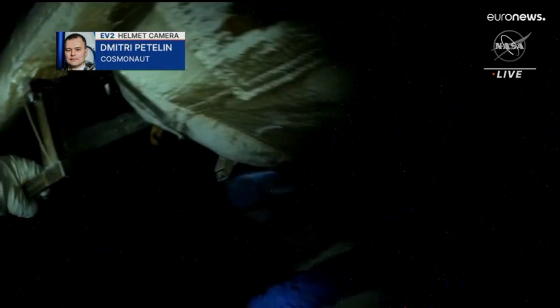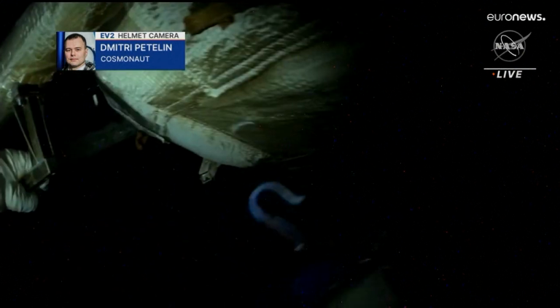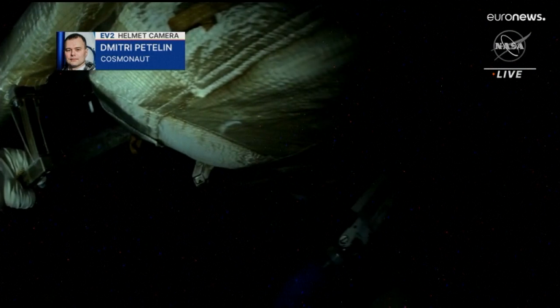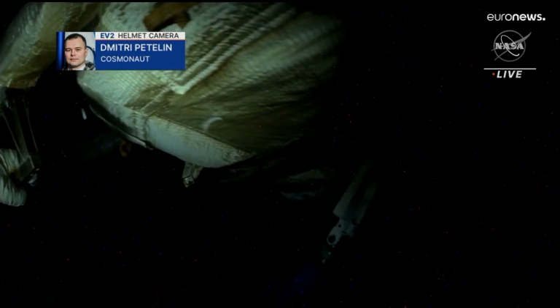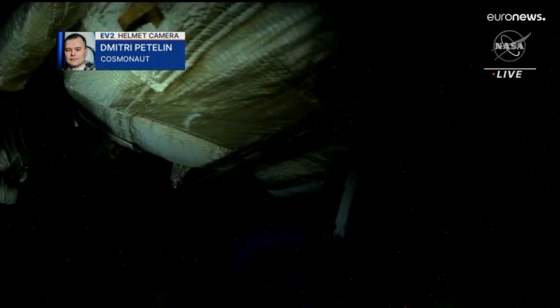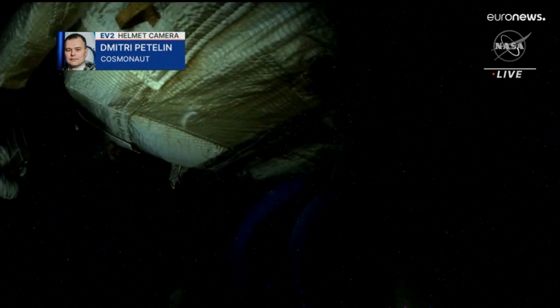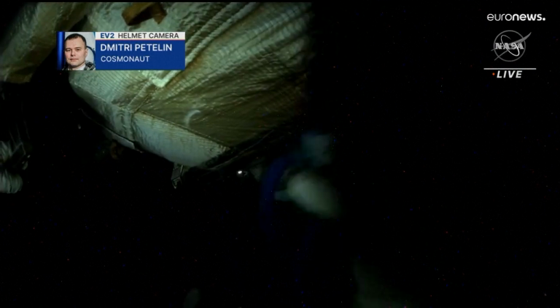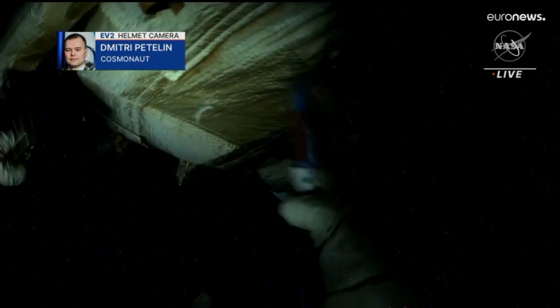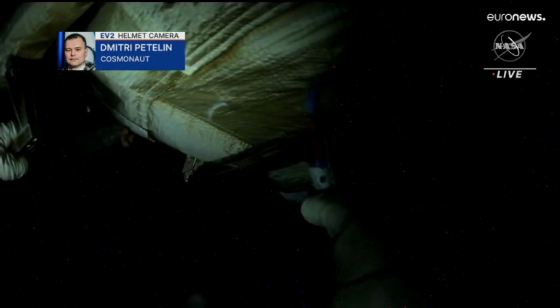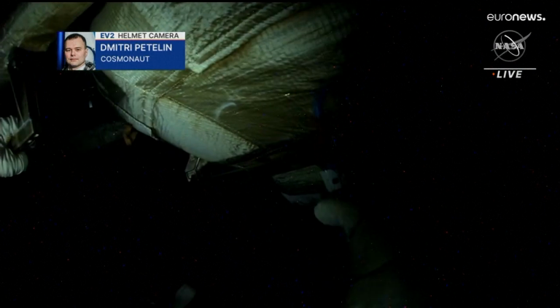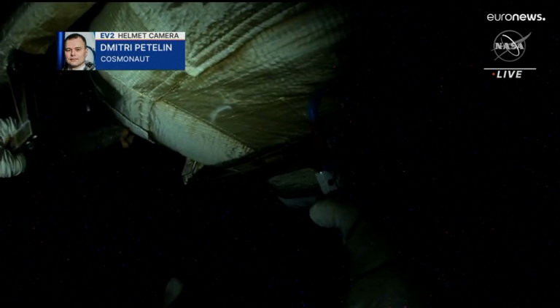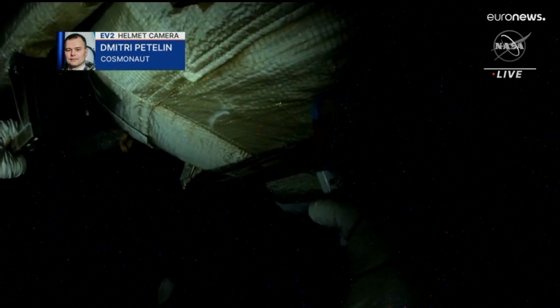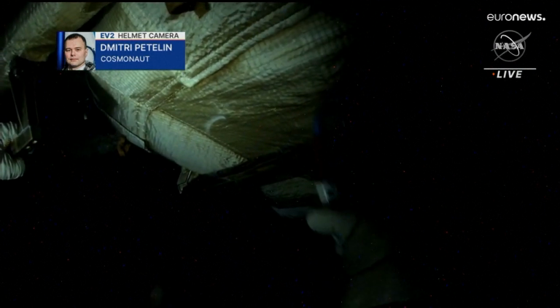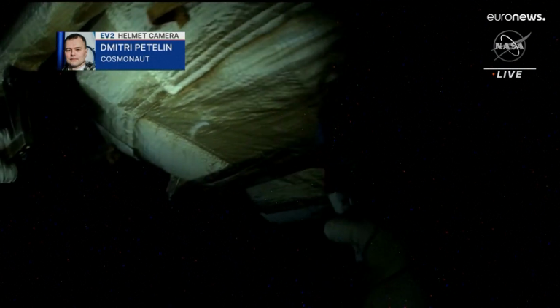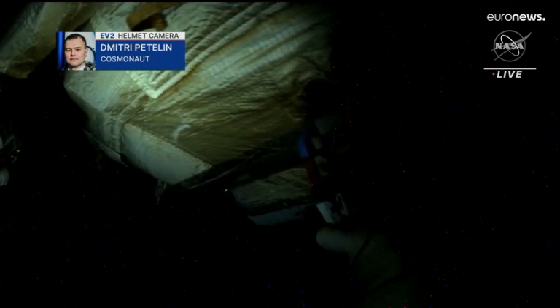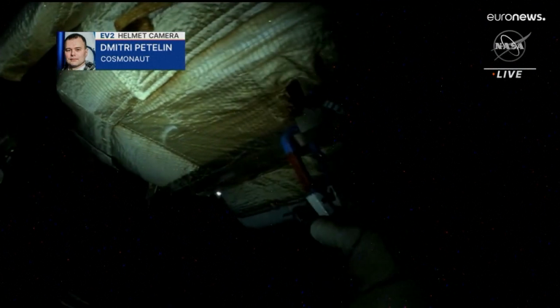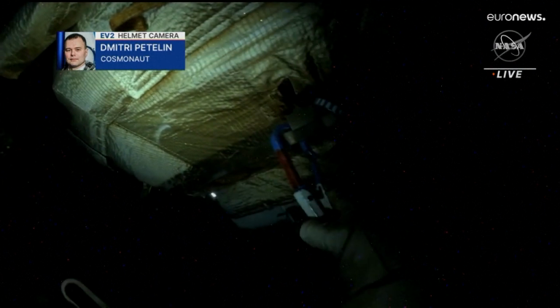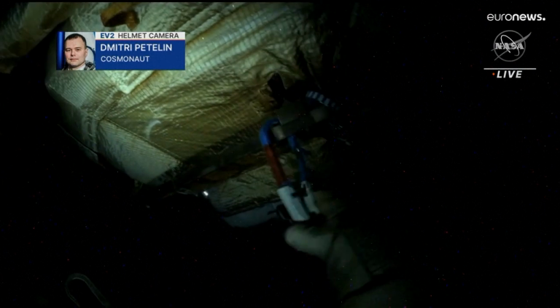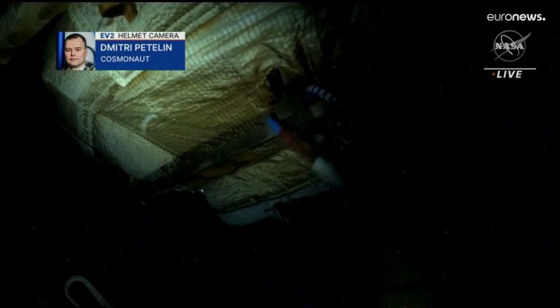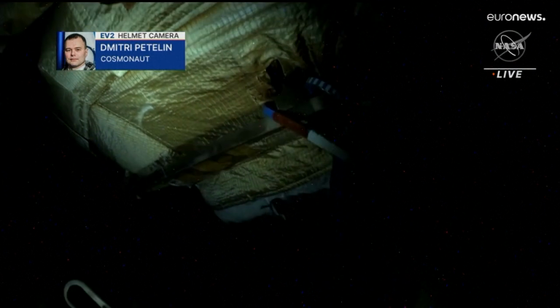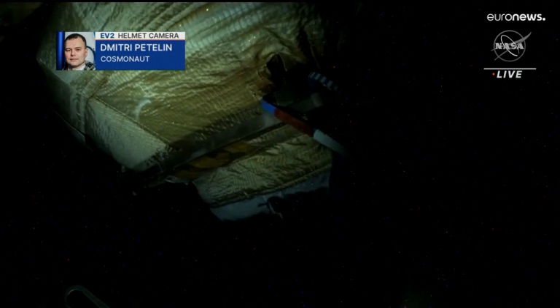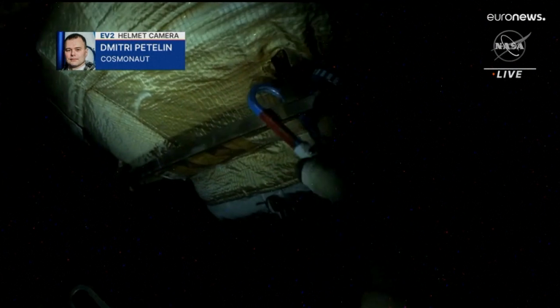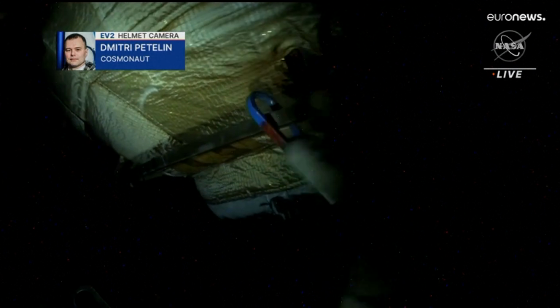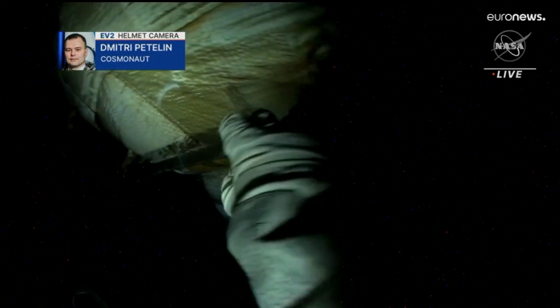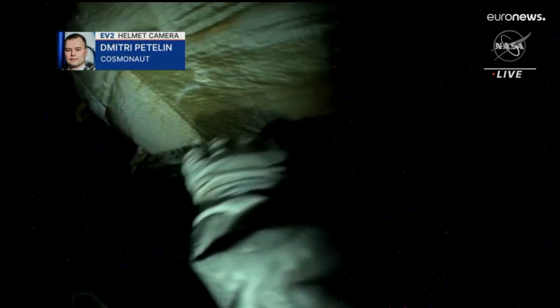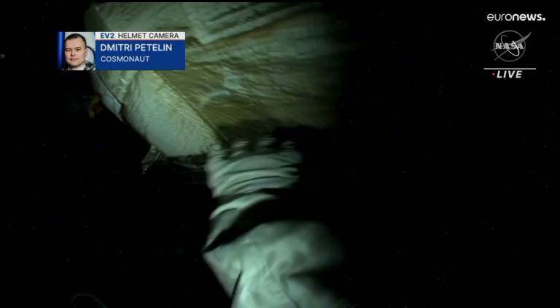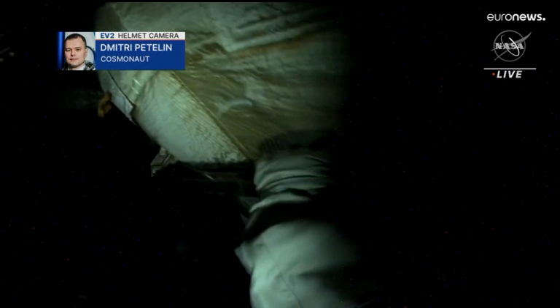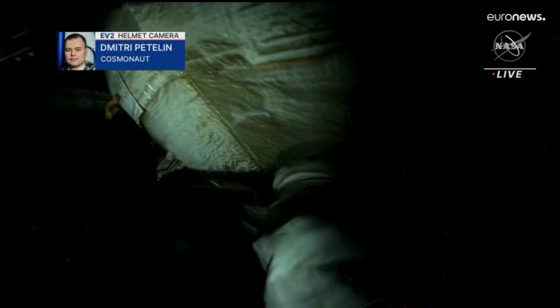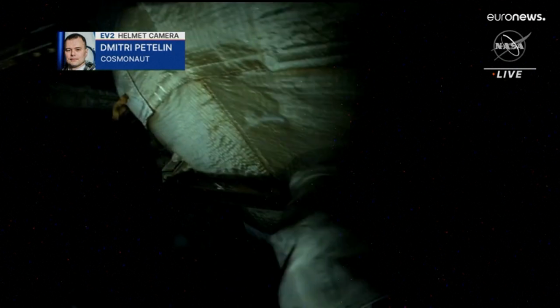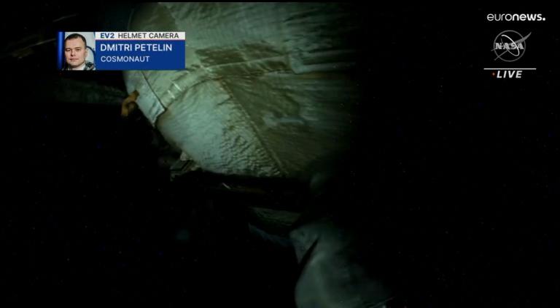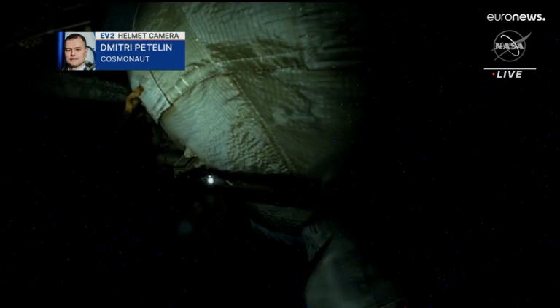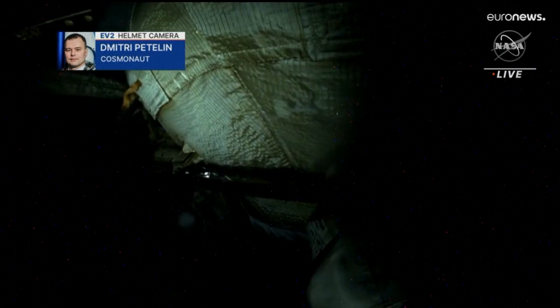Well, if you want me to be super precise, then it's a little bit less than 20 minutes.